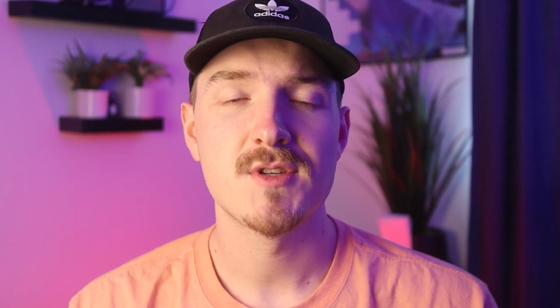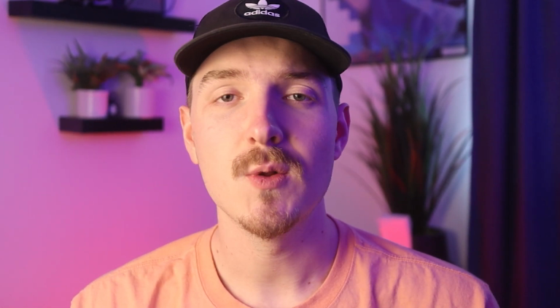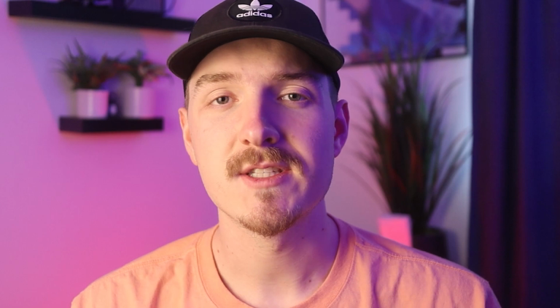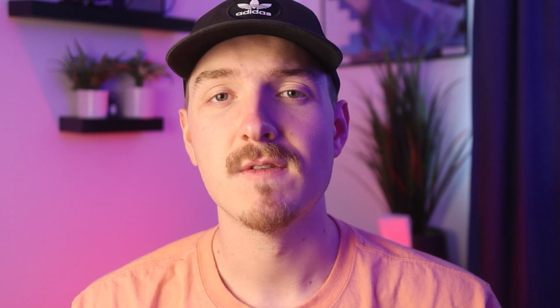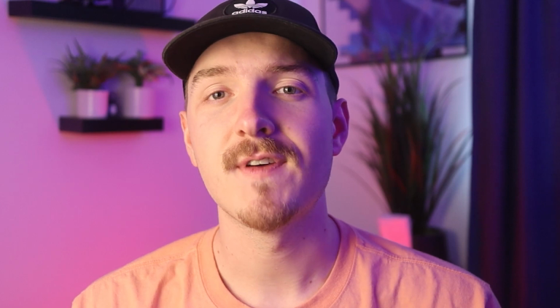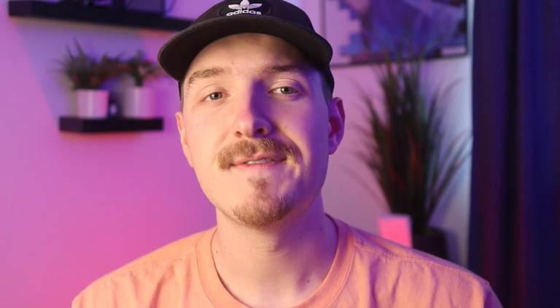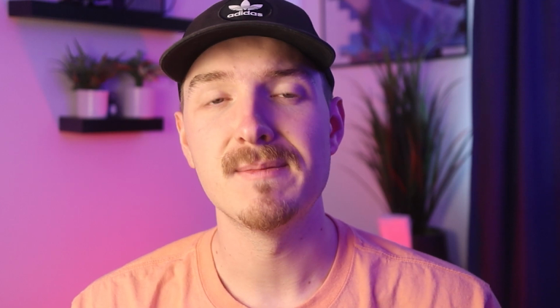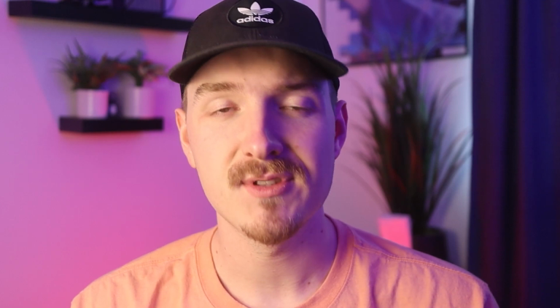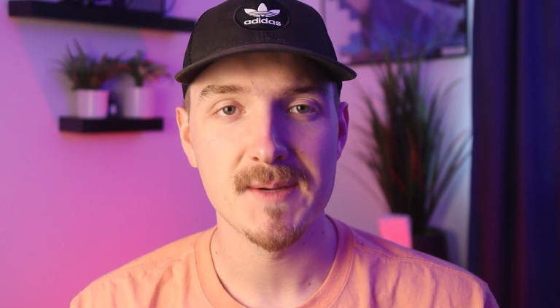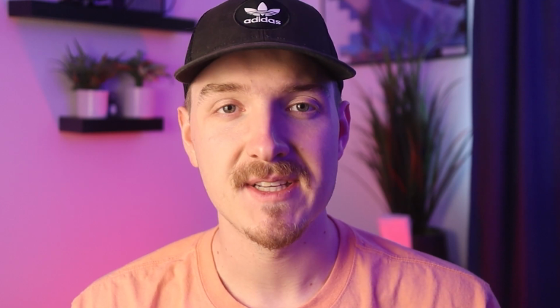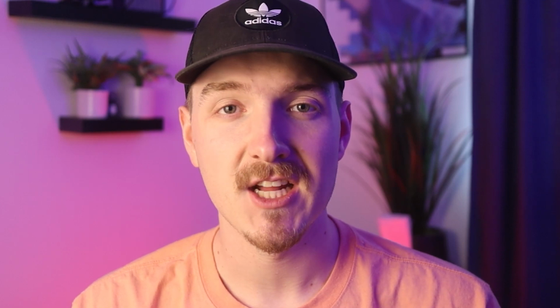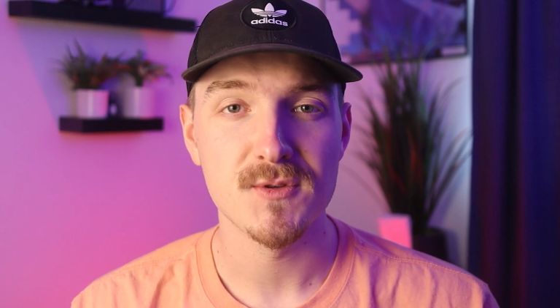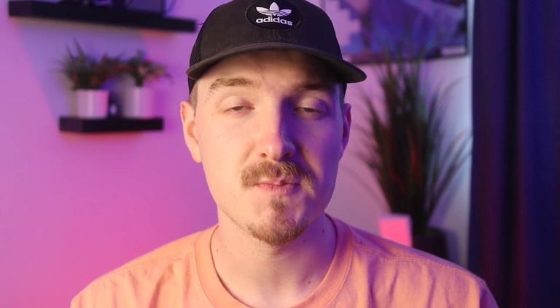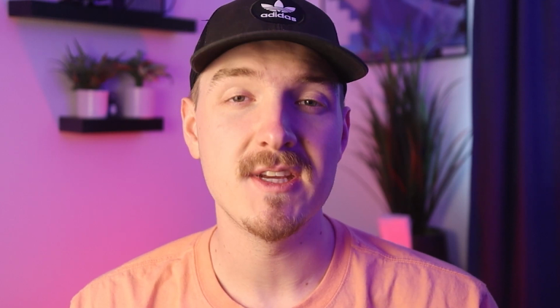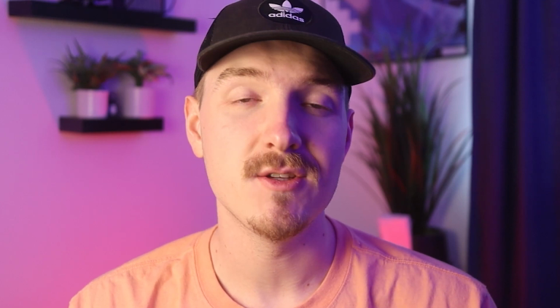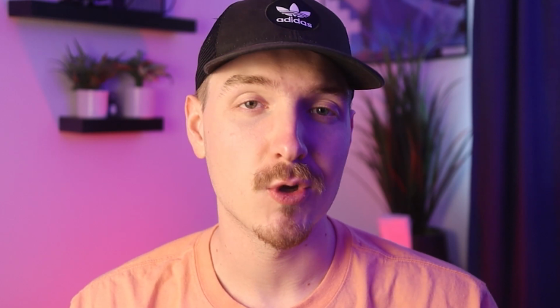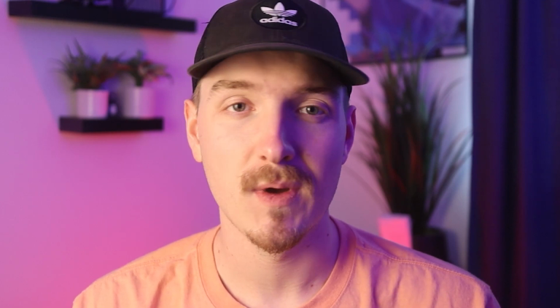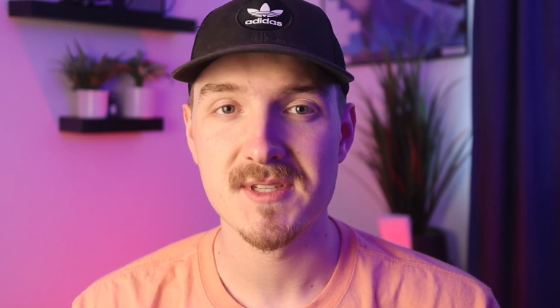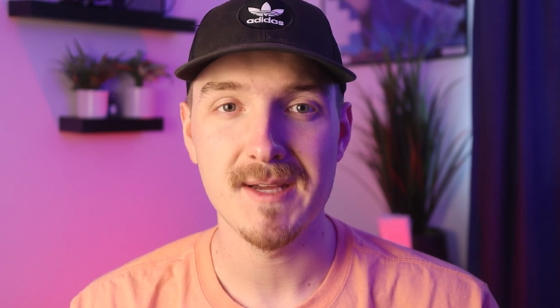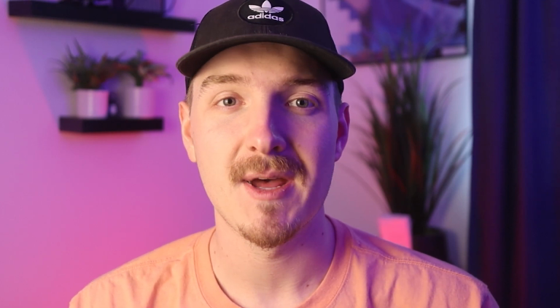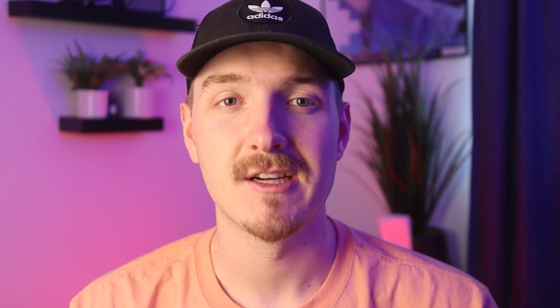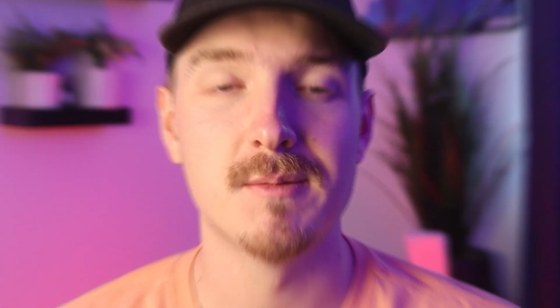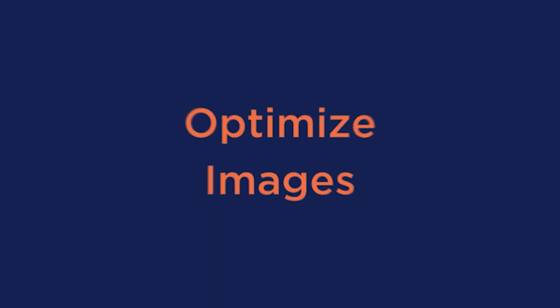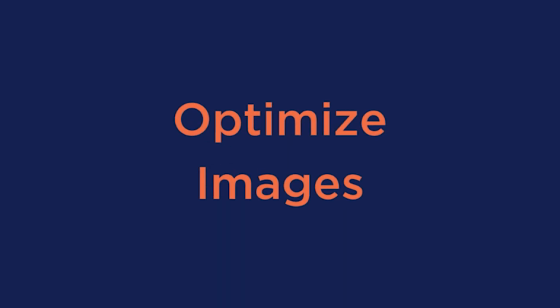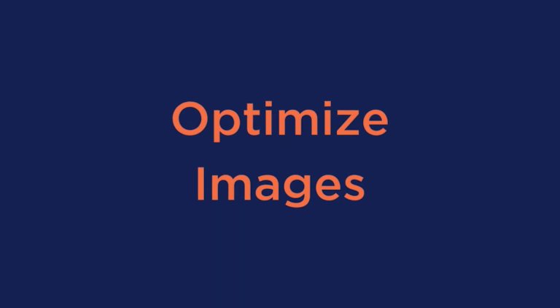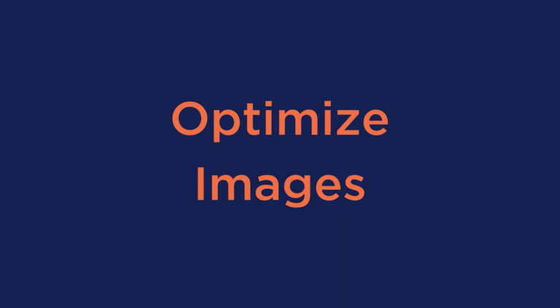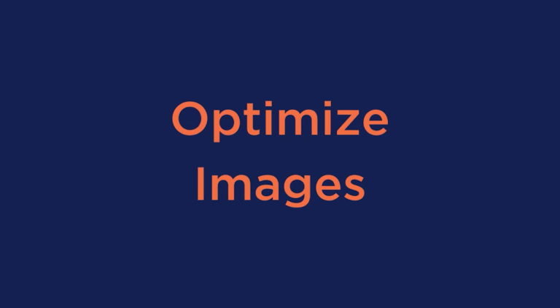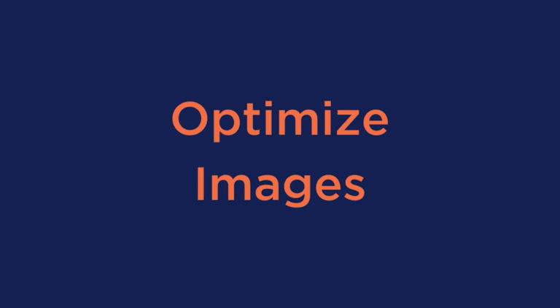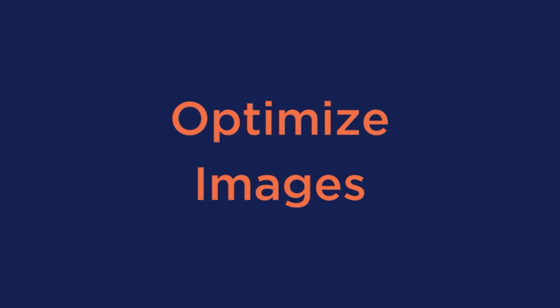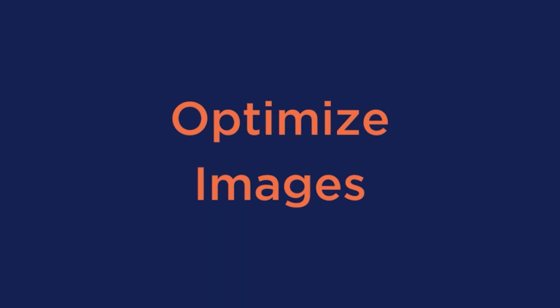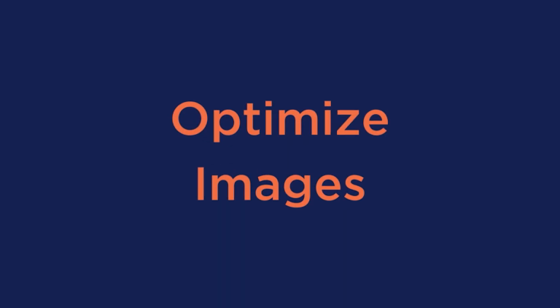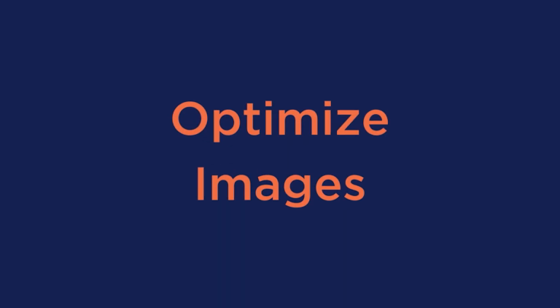So let's go over five simple tips that can help you speed your website back up. Number one: optimize images.